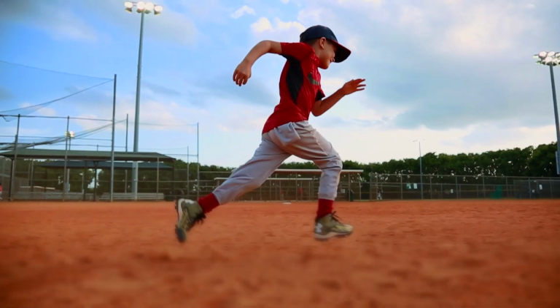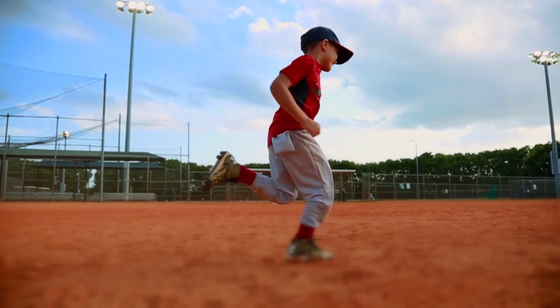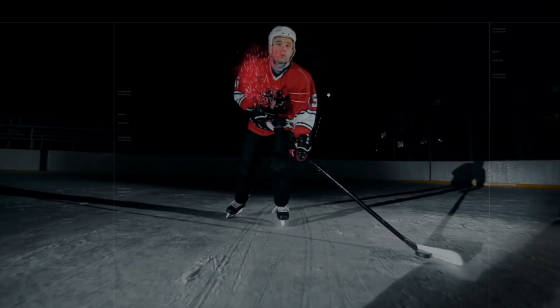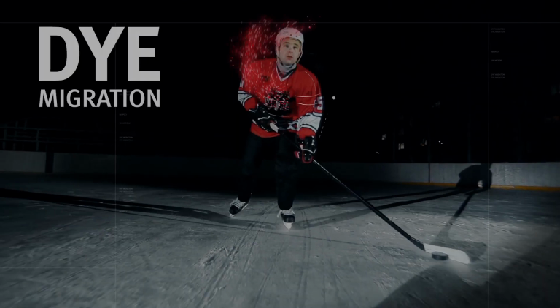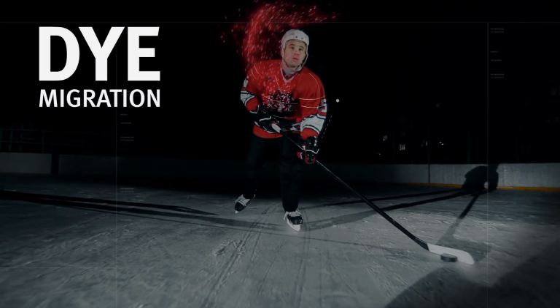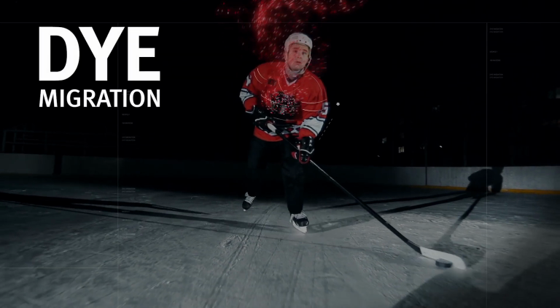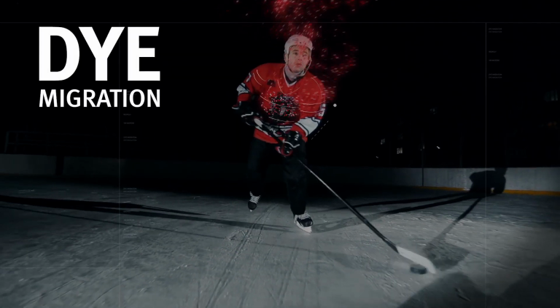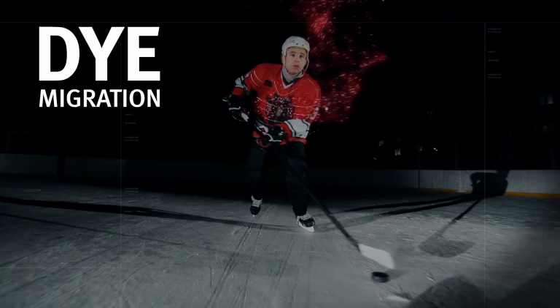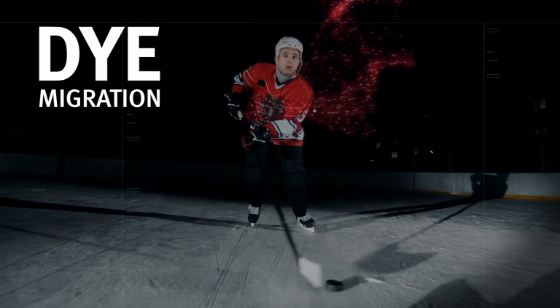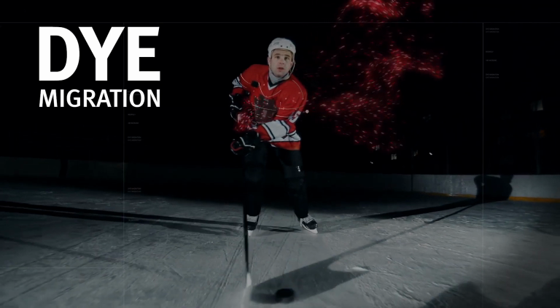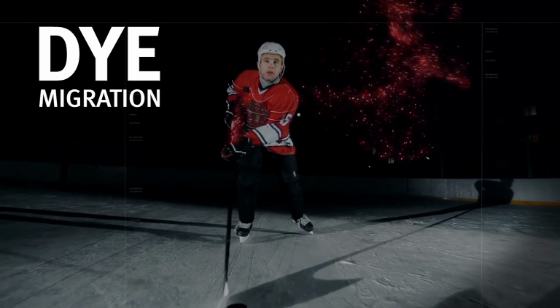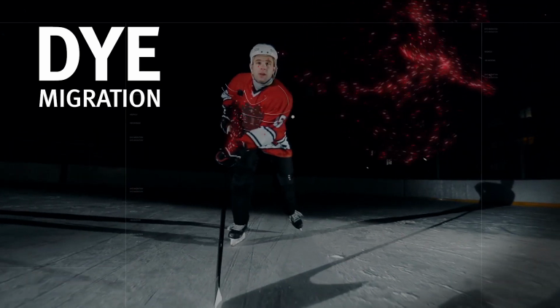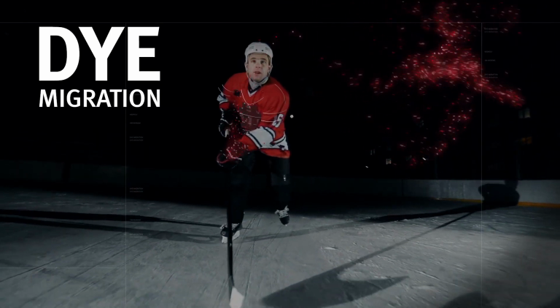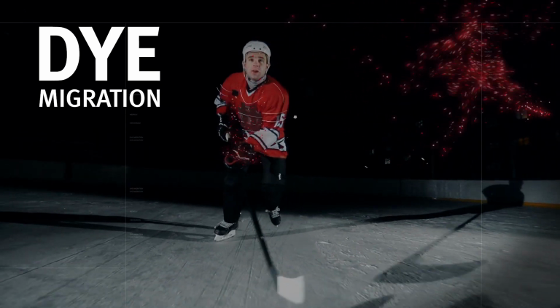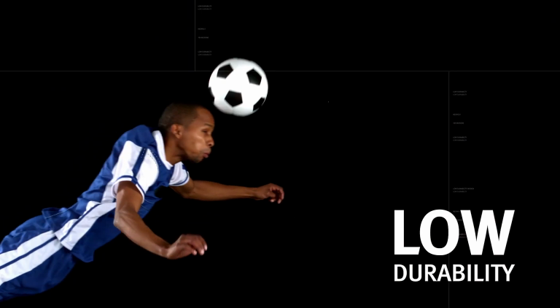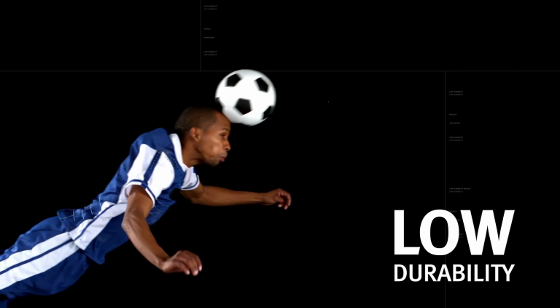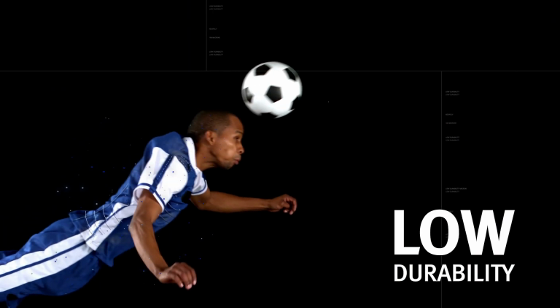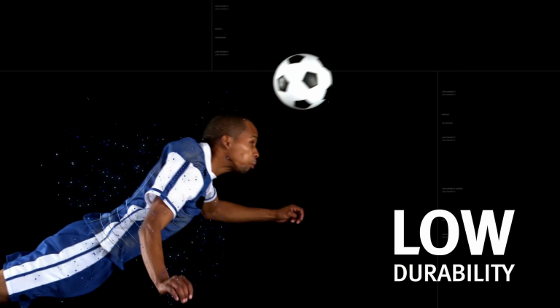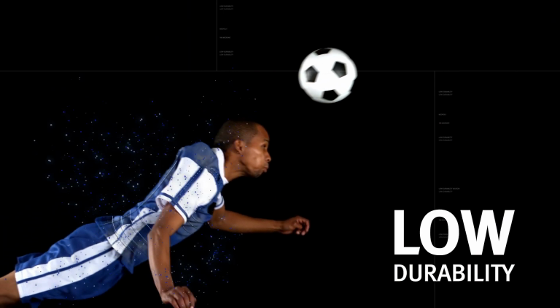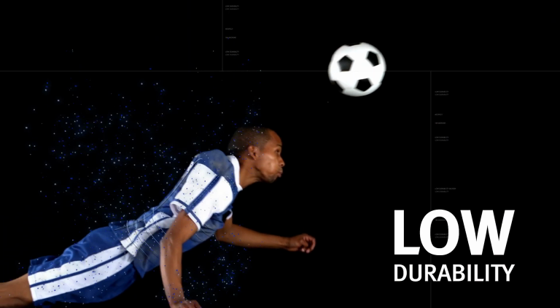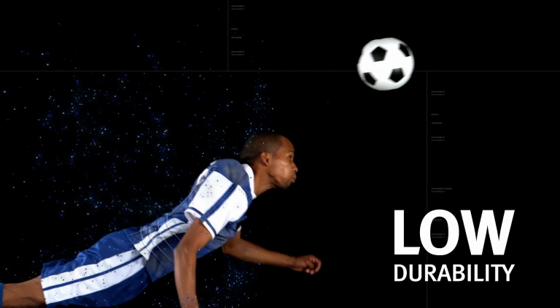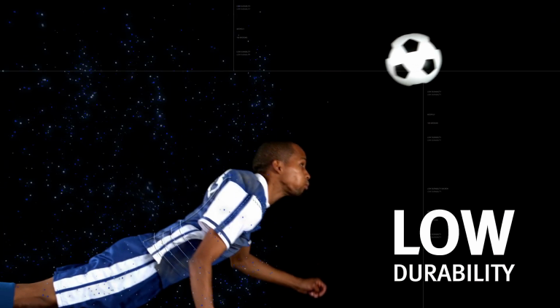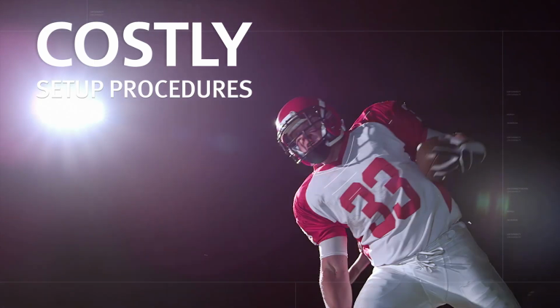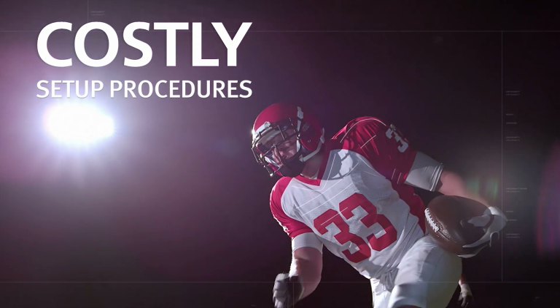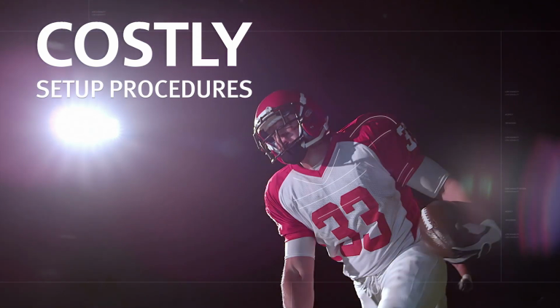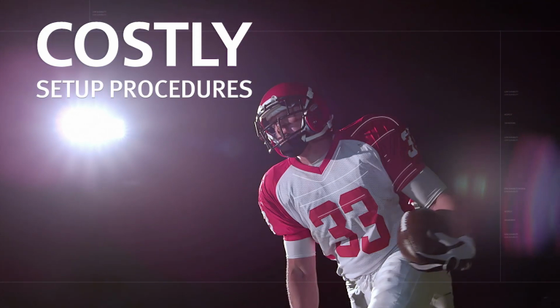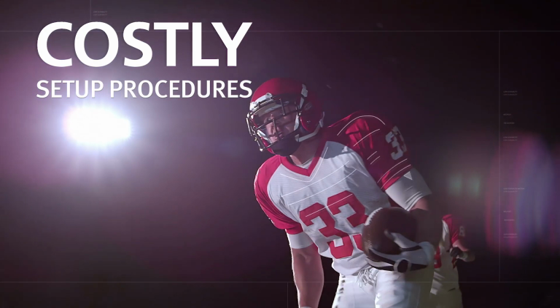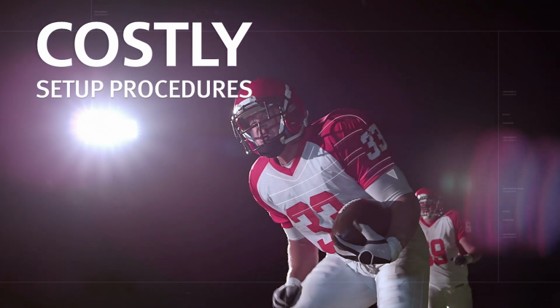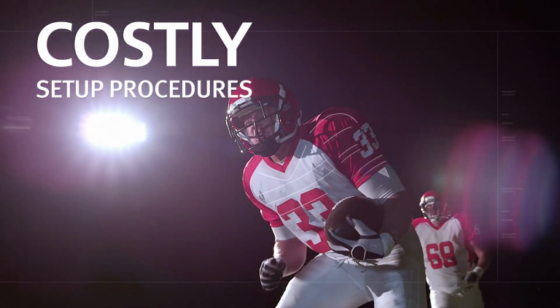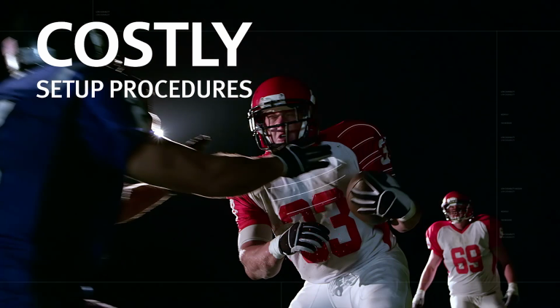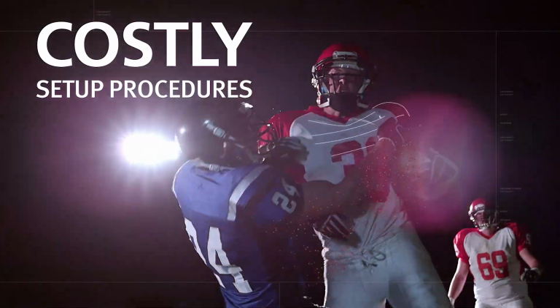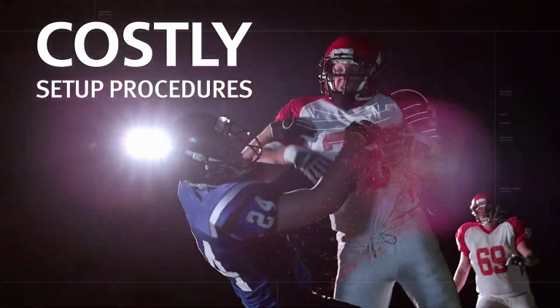The big challenges are dye migration, low durability, and long and costly setup procedures.